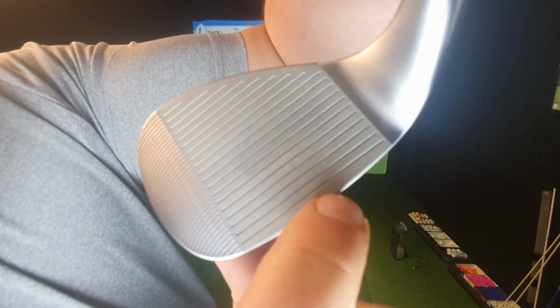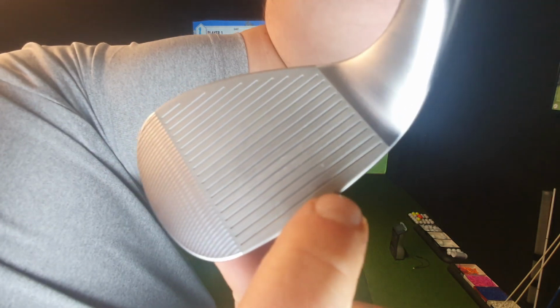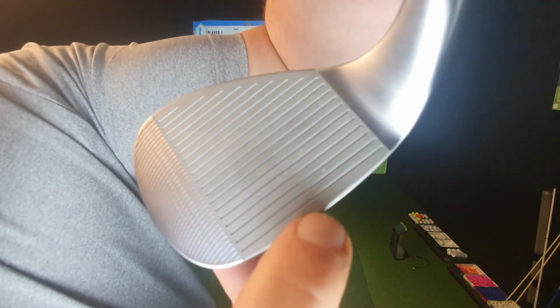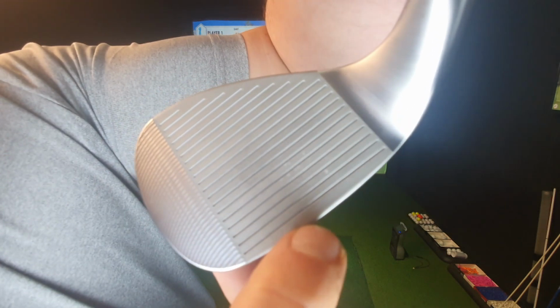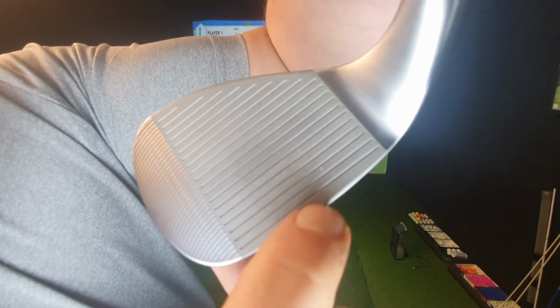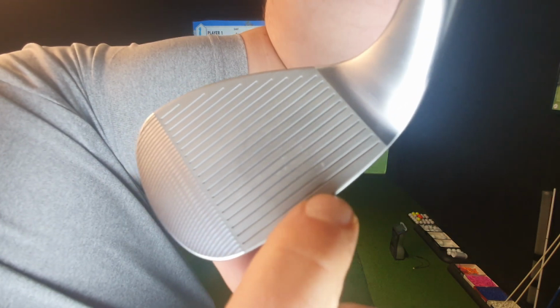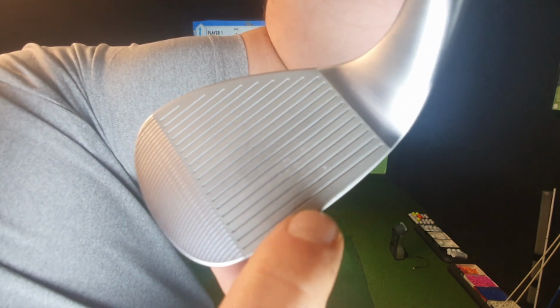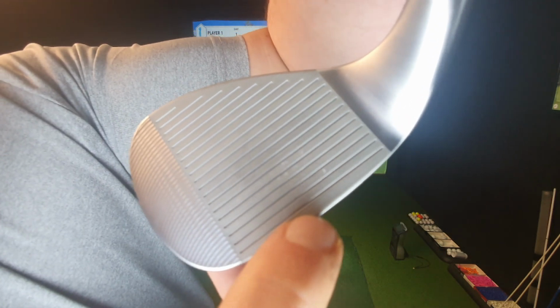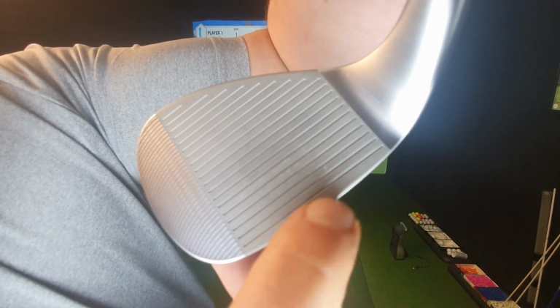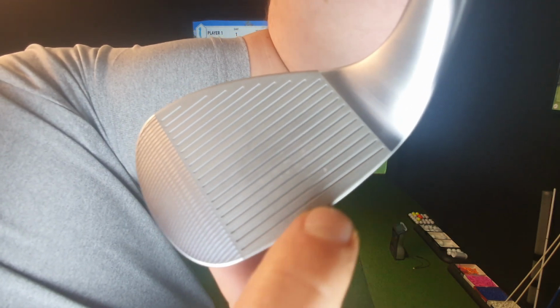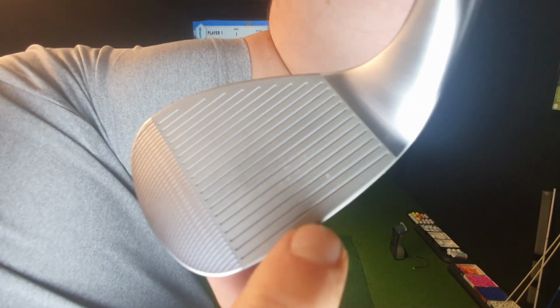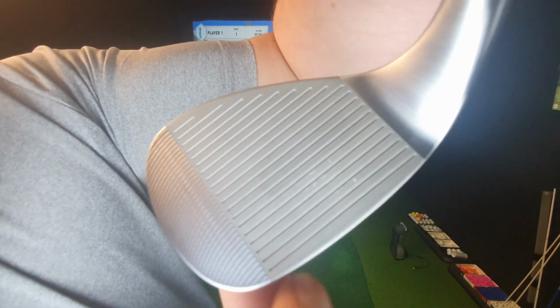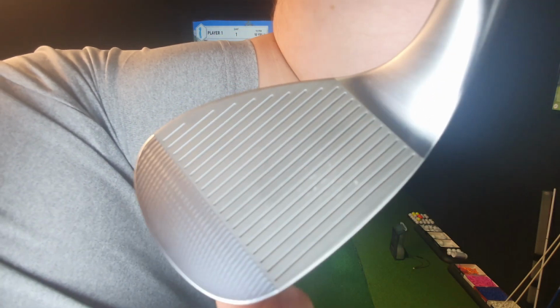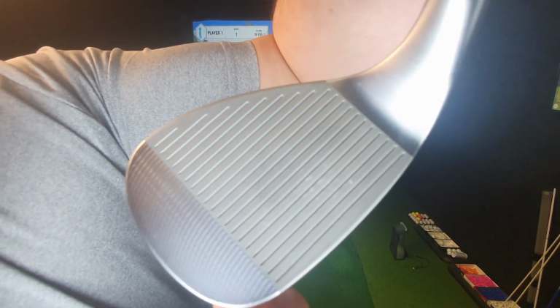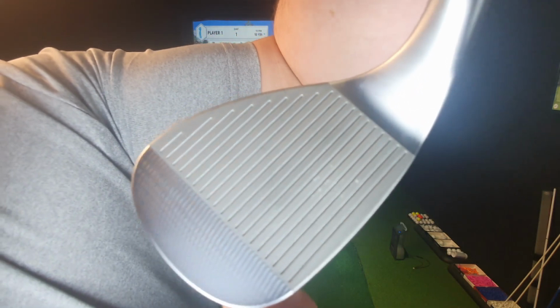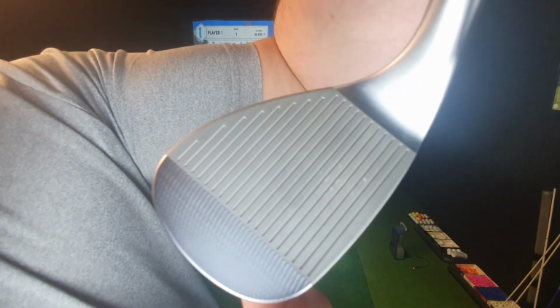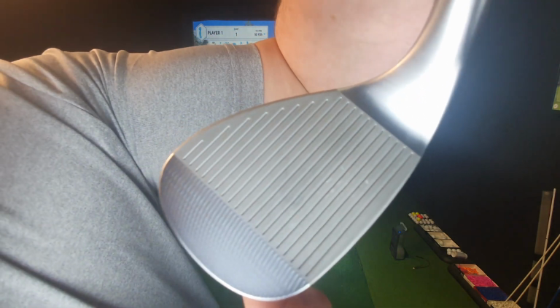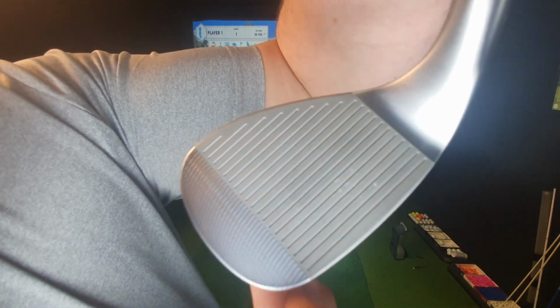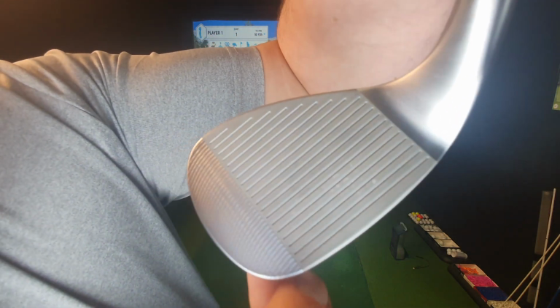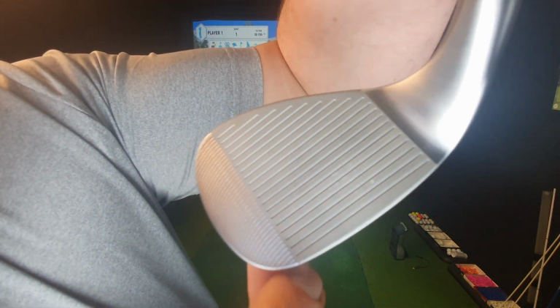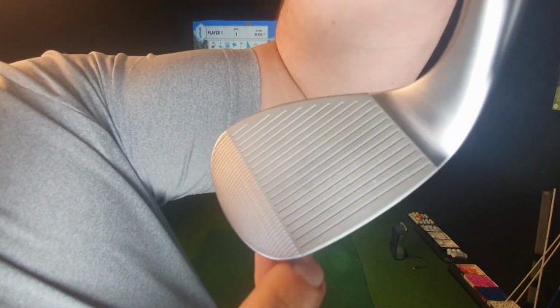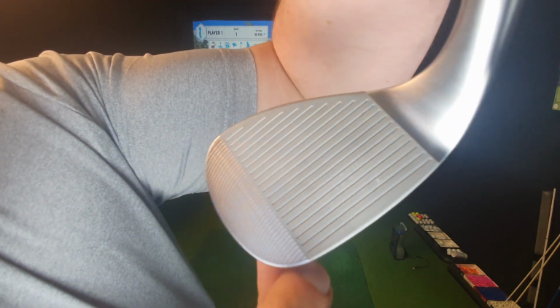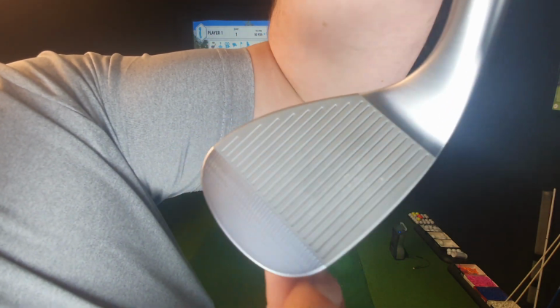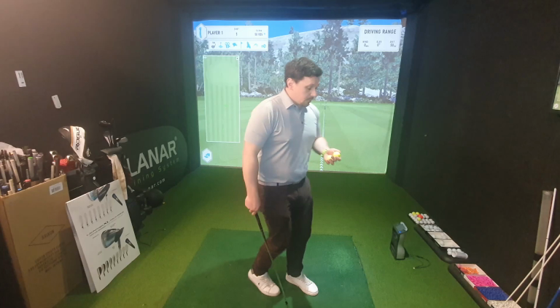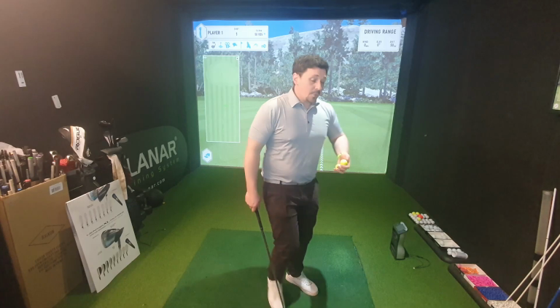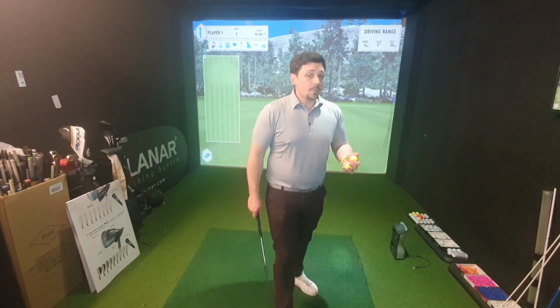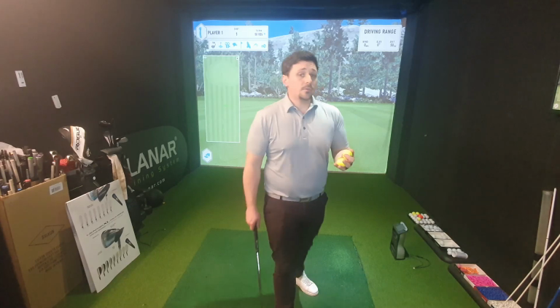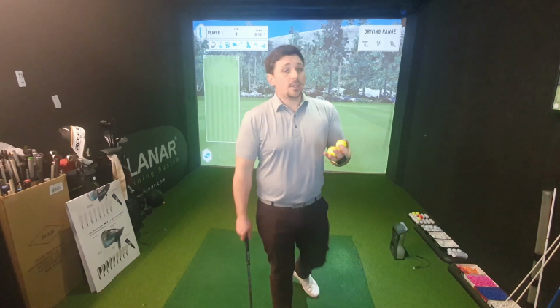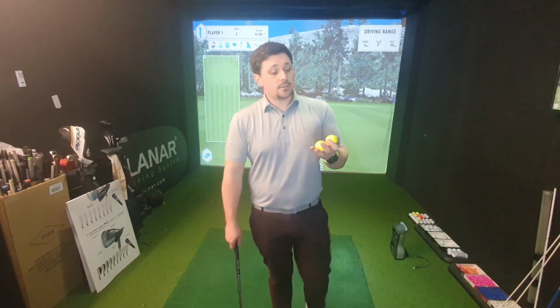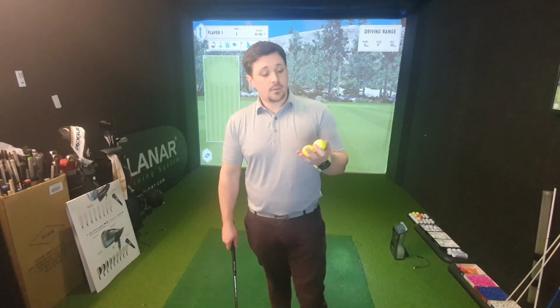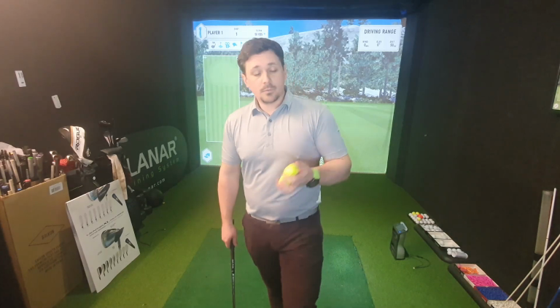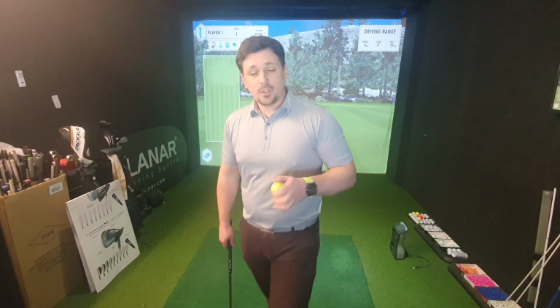Just look at all those grooves — and look at all this milling out here. In between the grooves there are little micro-grooves that give it way more grip.